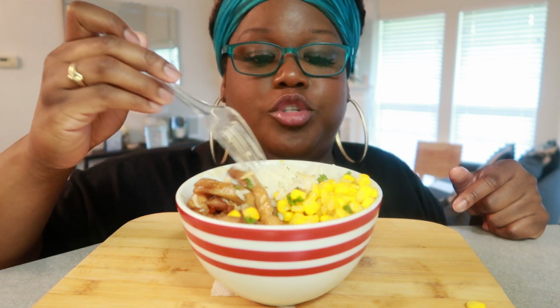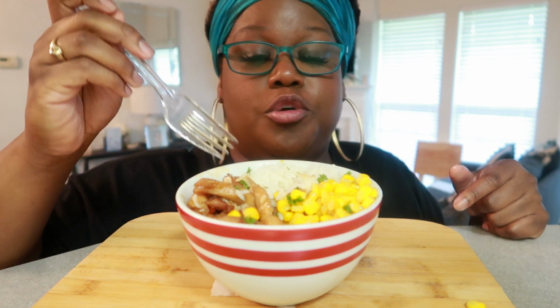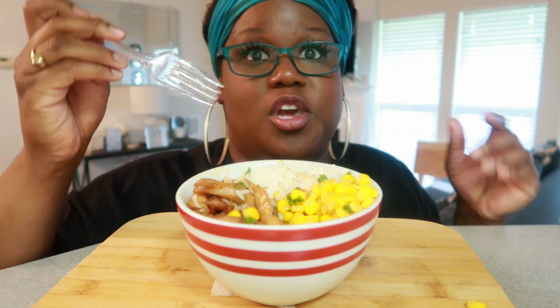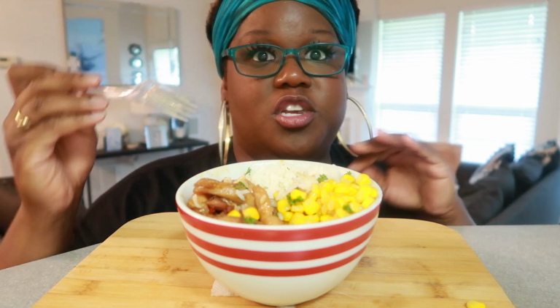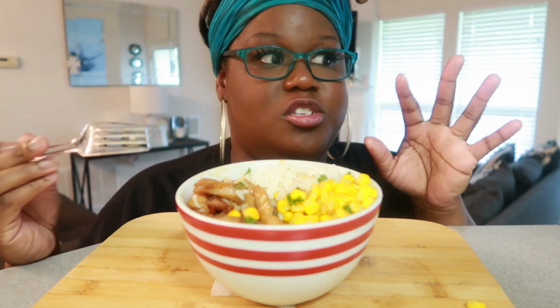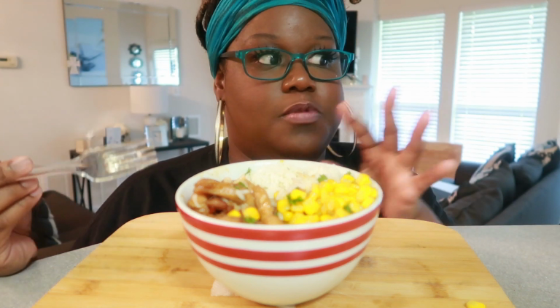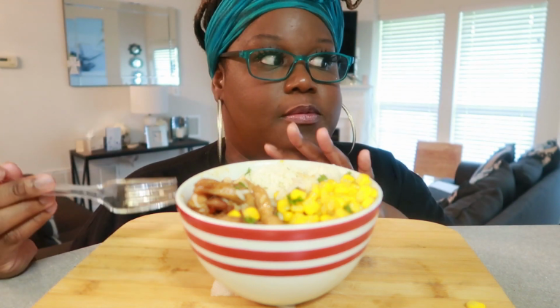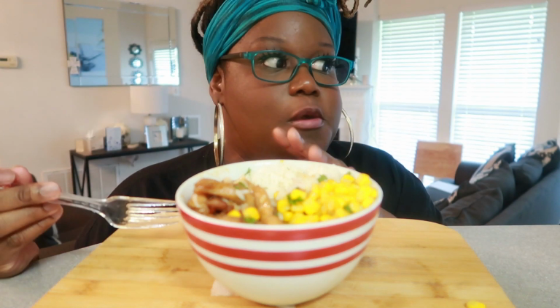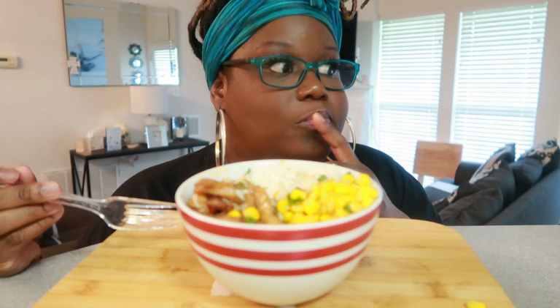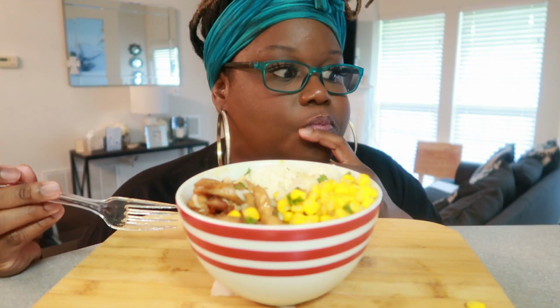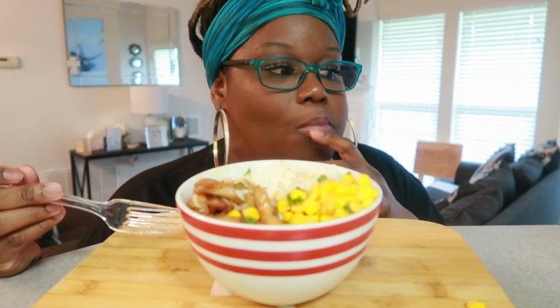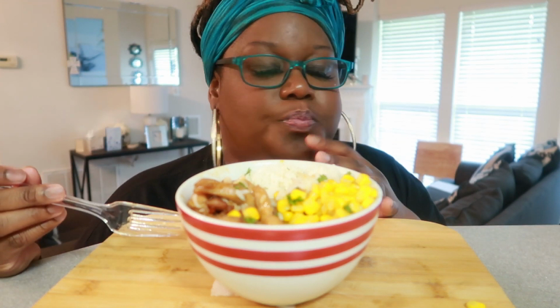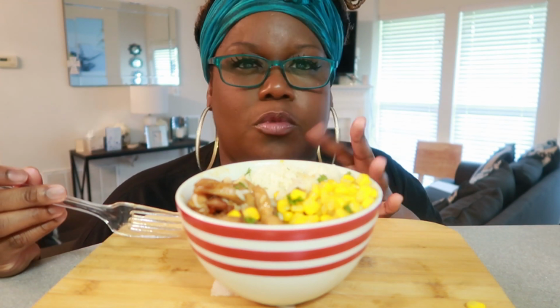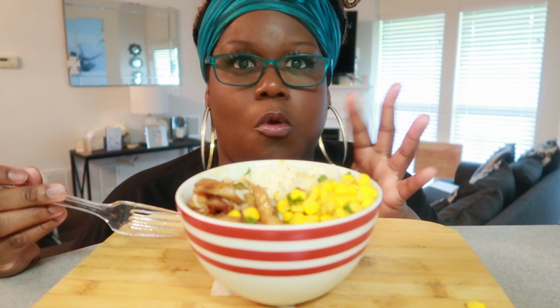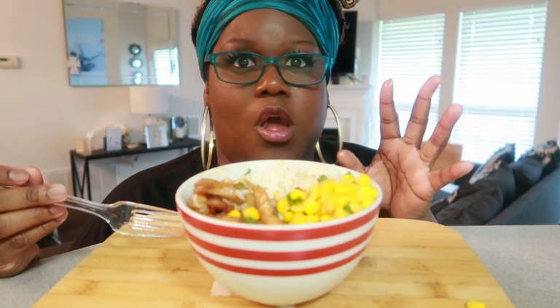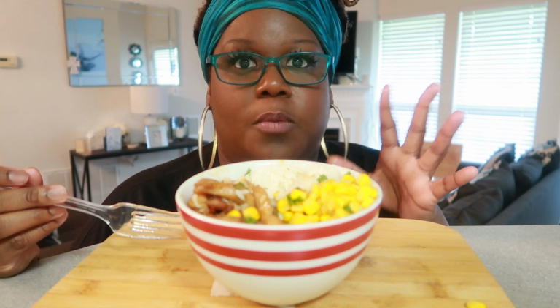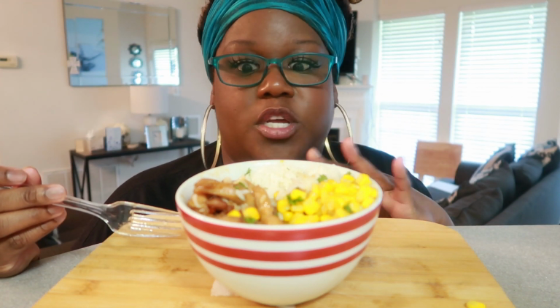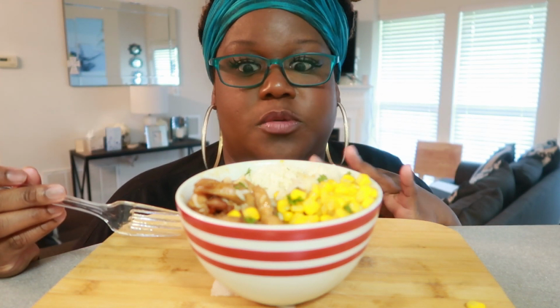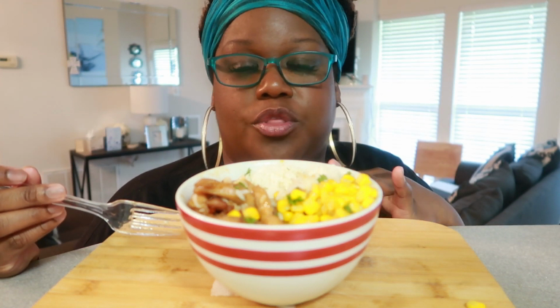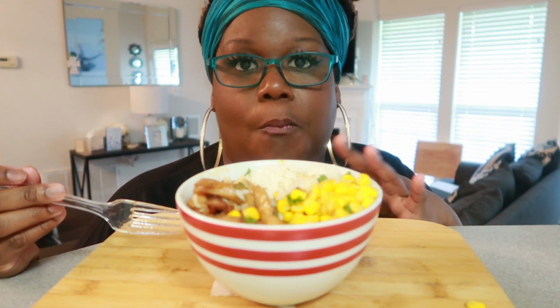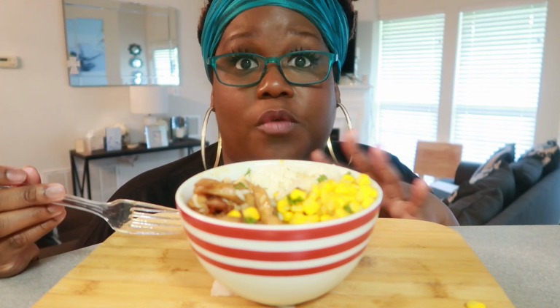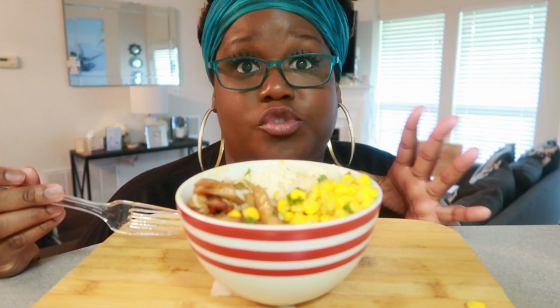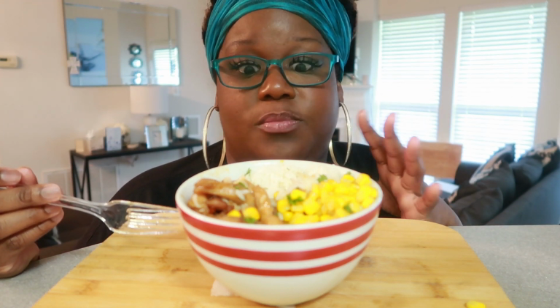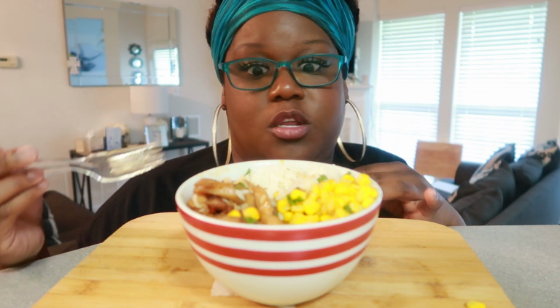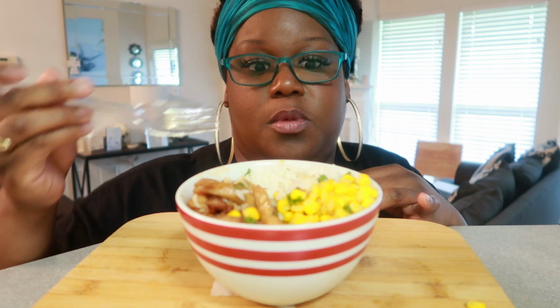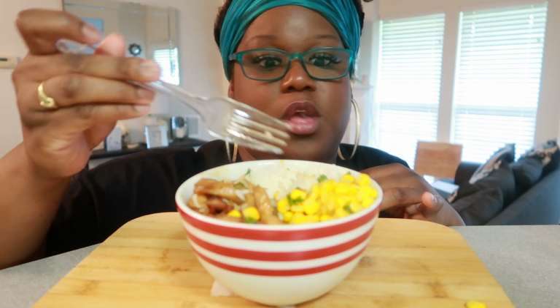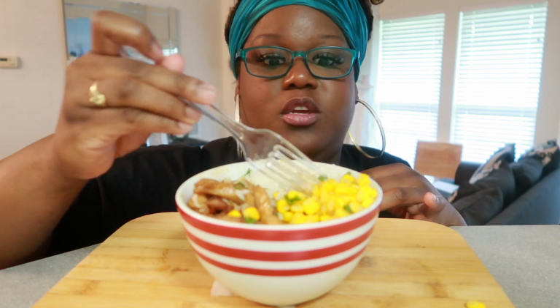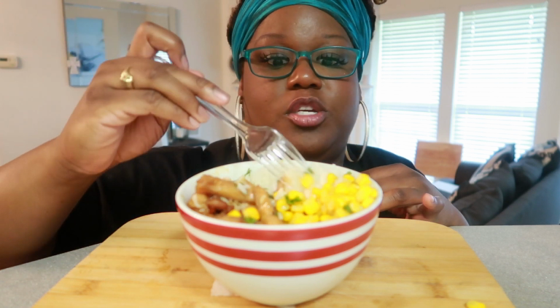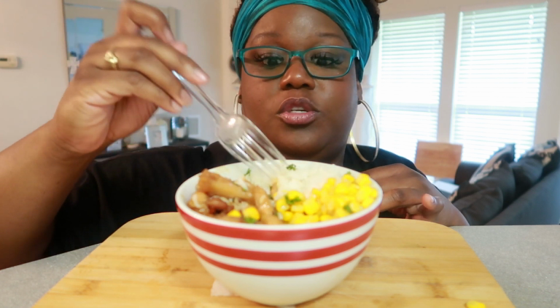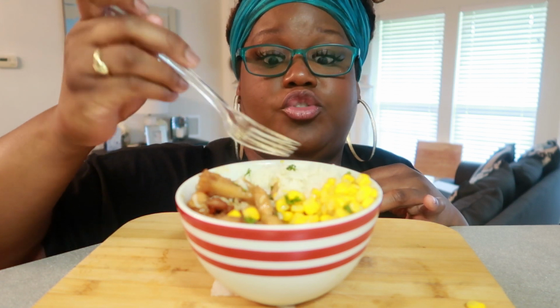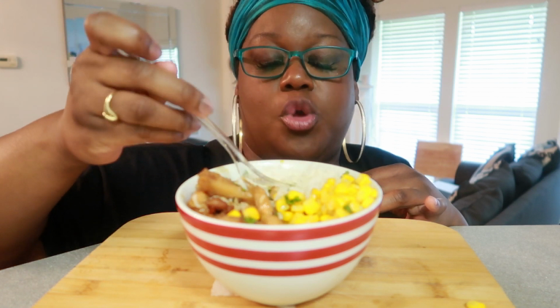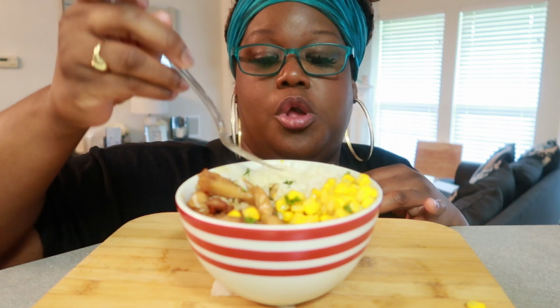It's so good, I could eat this probably a couple of days a month, a few times out of the month. It's so good.